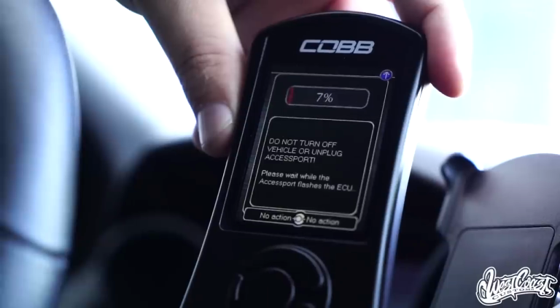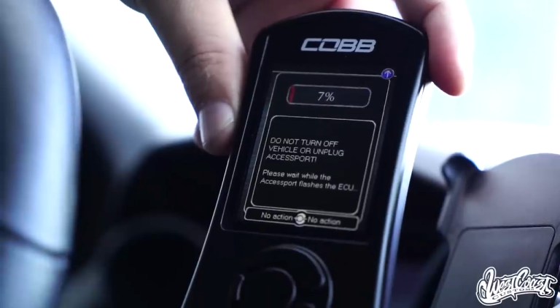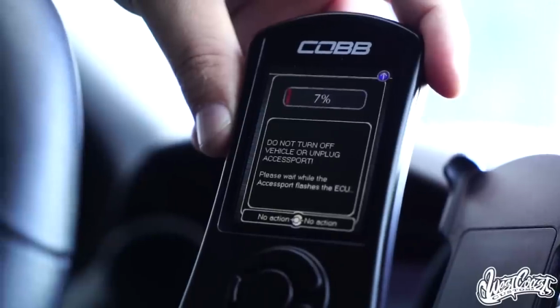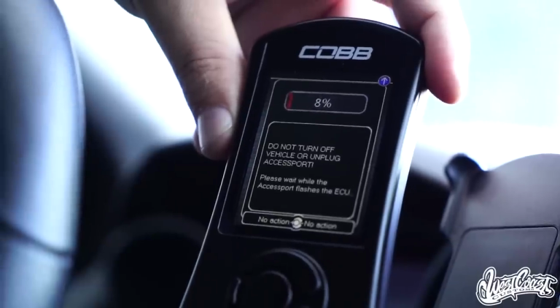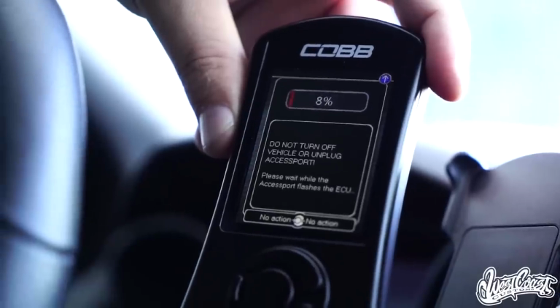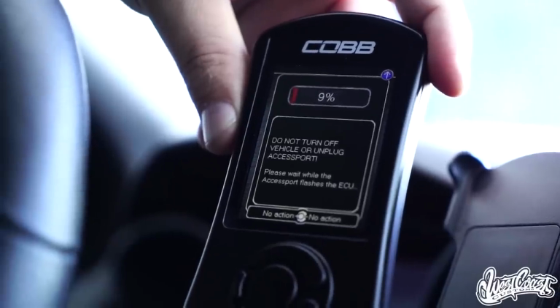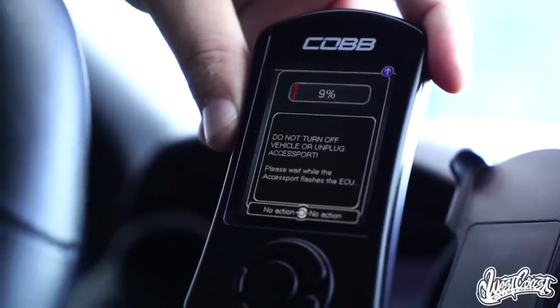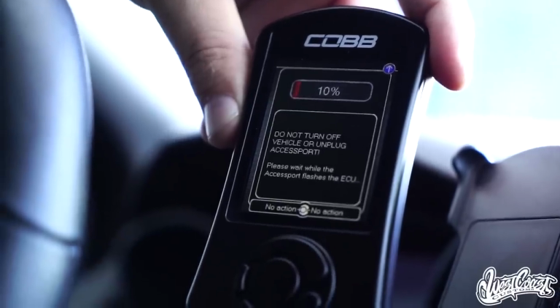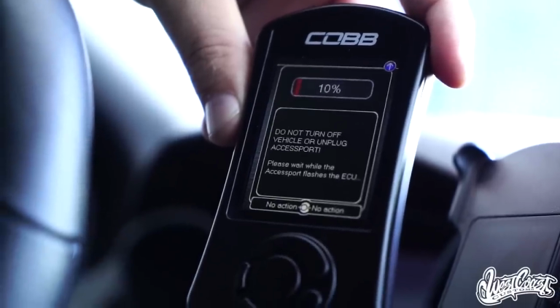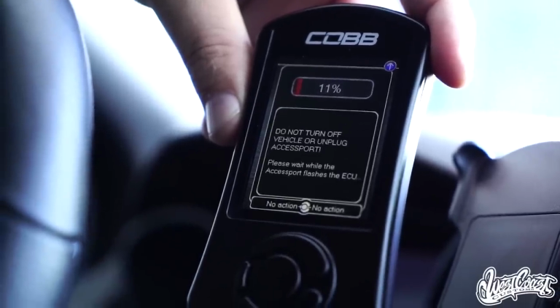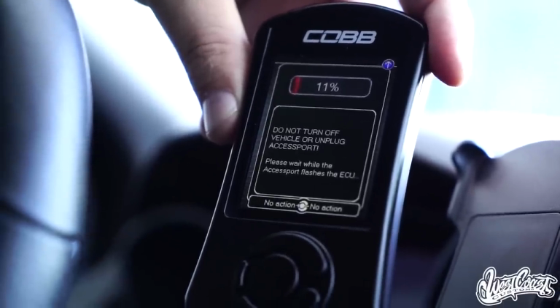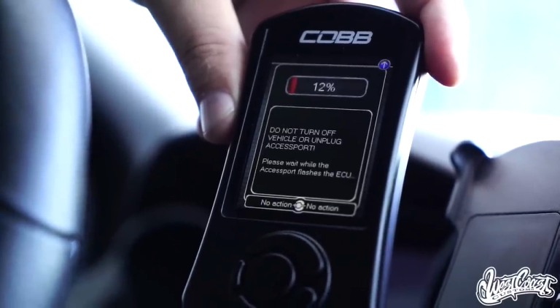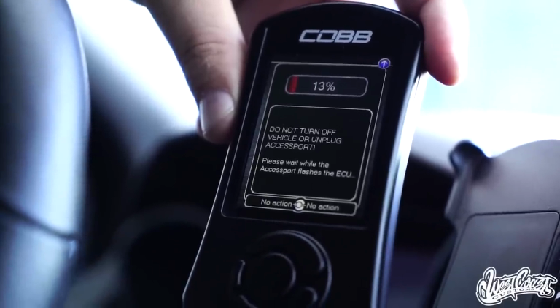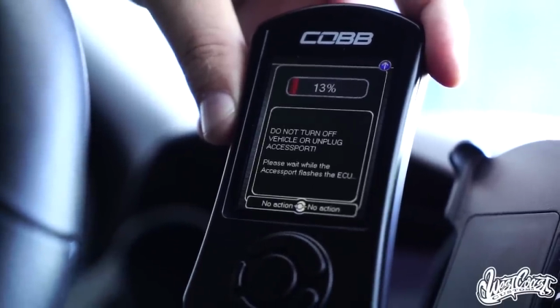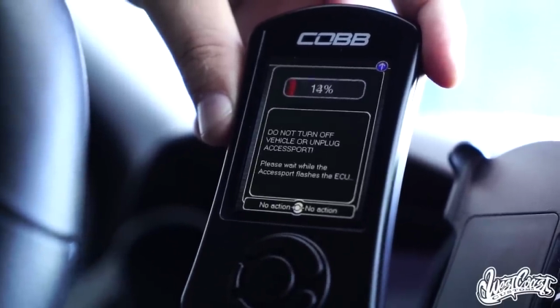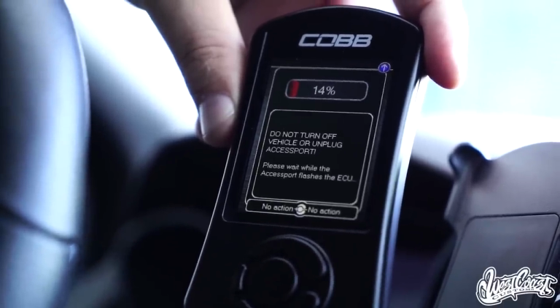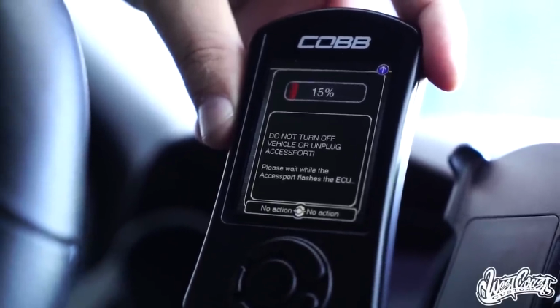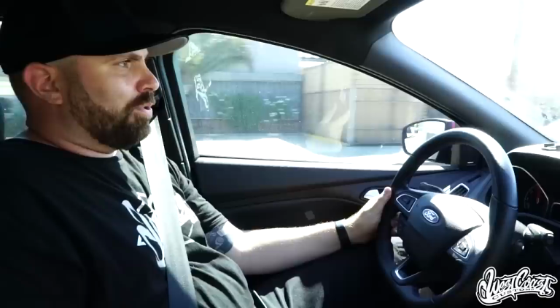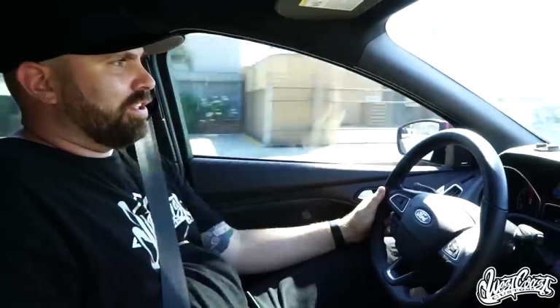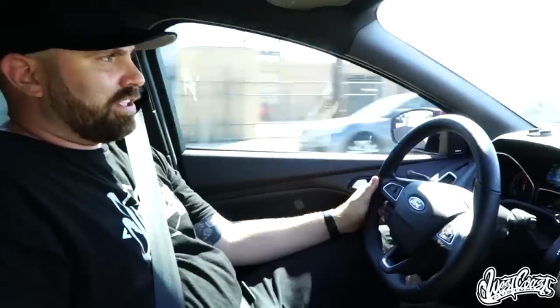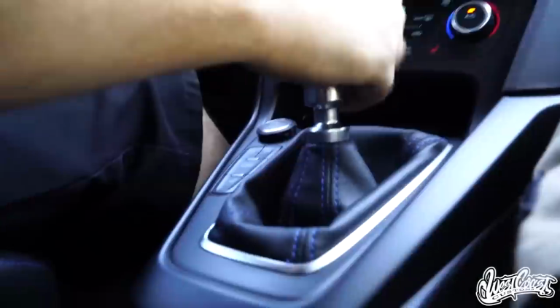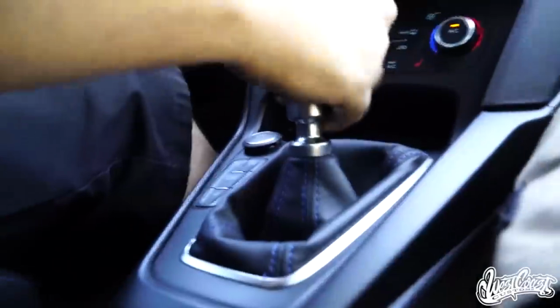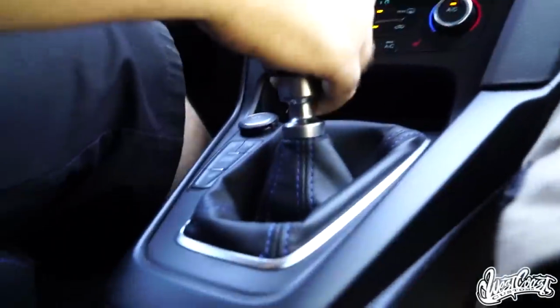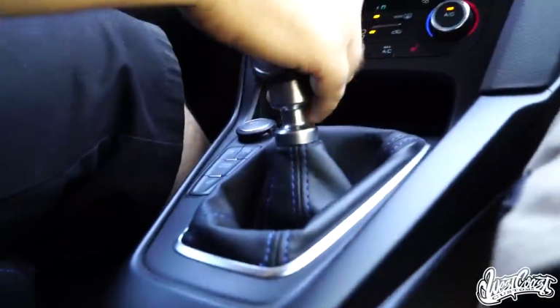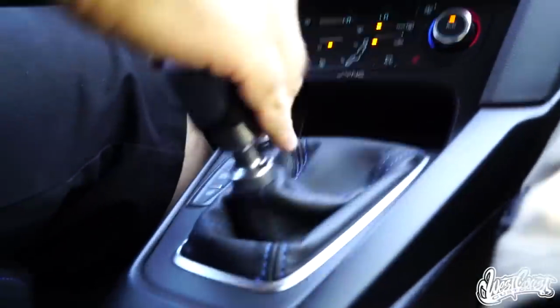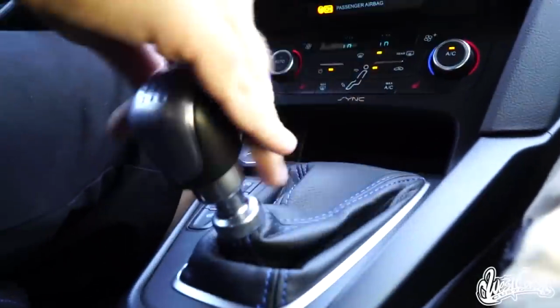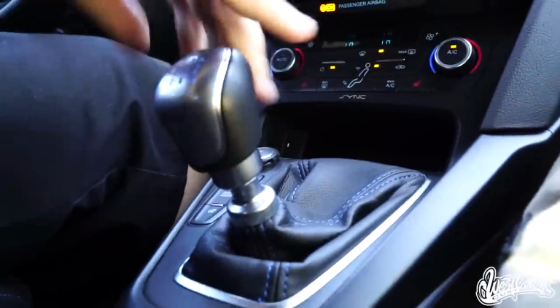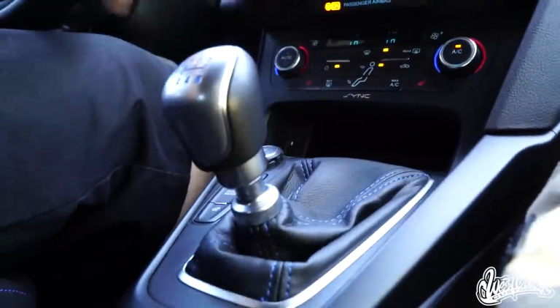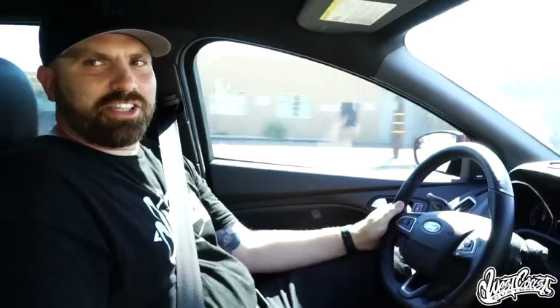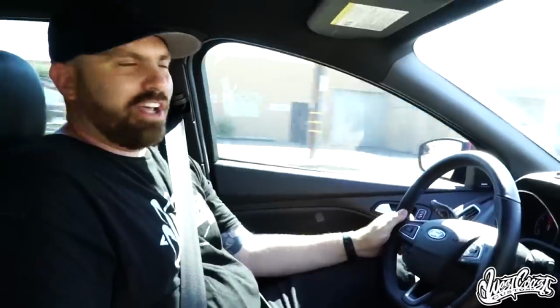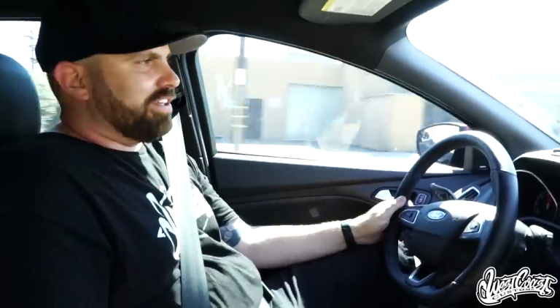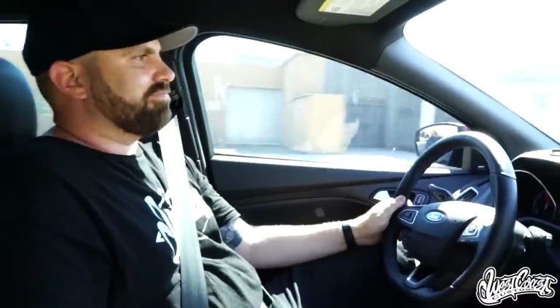This thing's been tuned by Adam, hooked us up with a Cobb access port, getting this thing dialed in. I think Jake's going to love it.